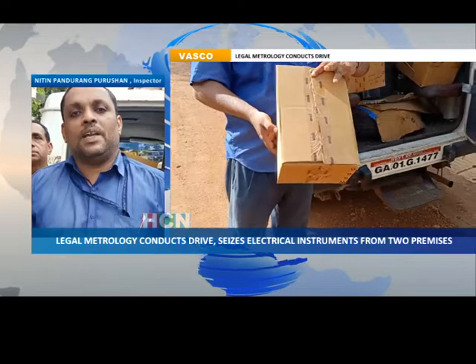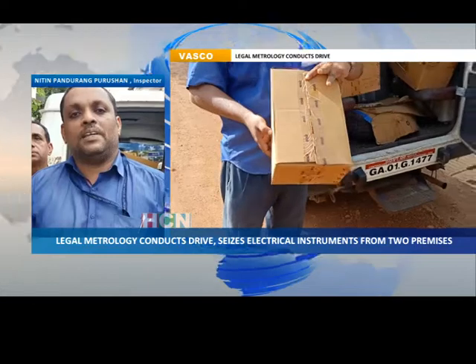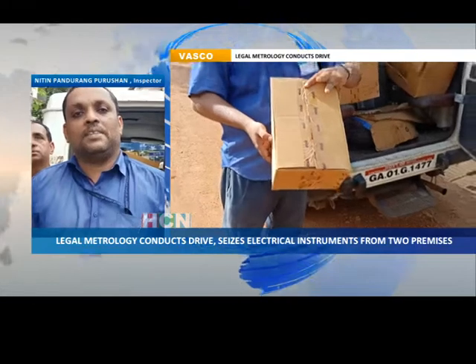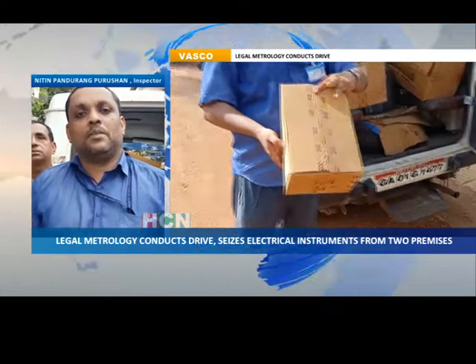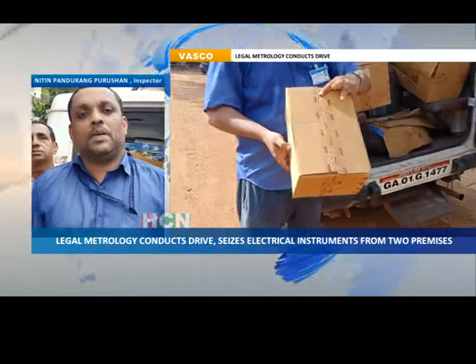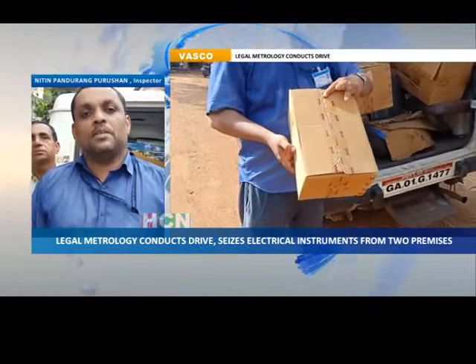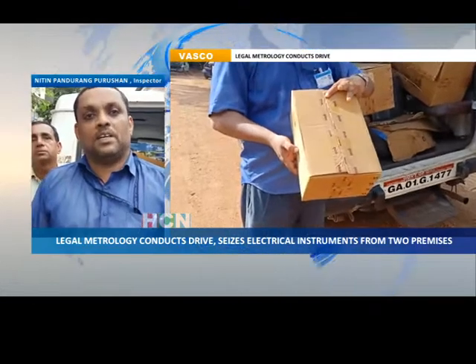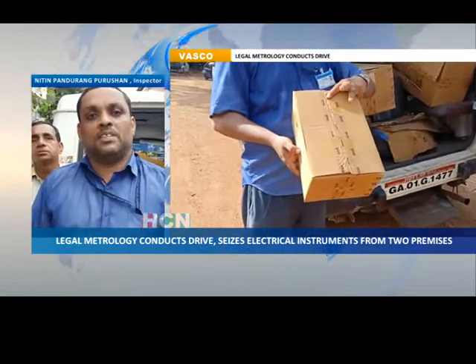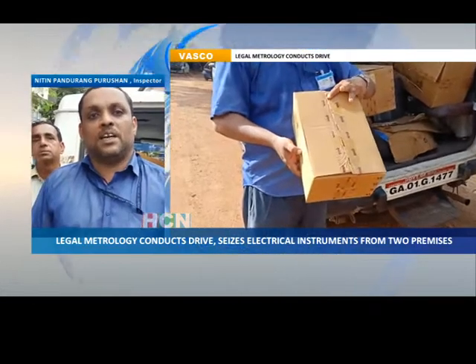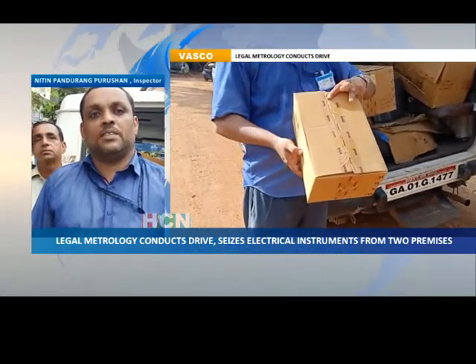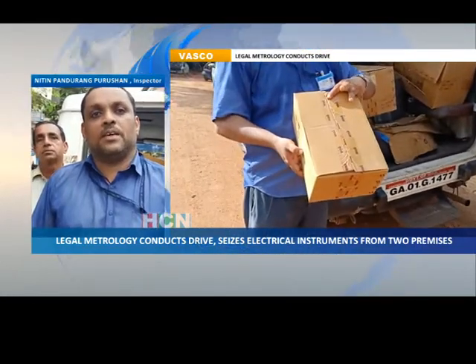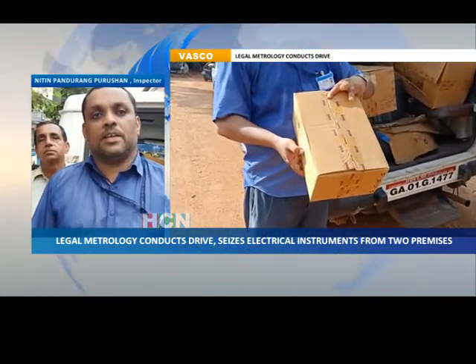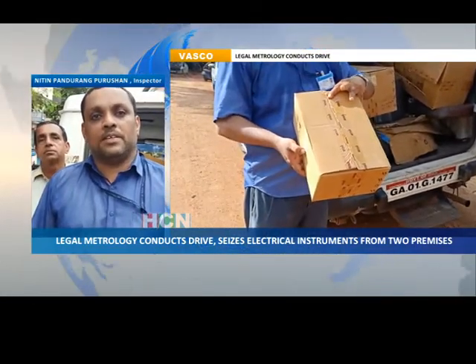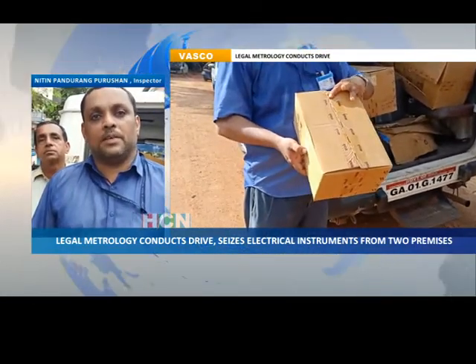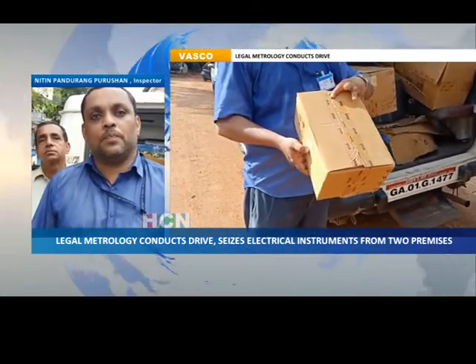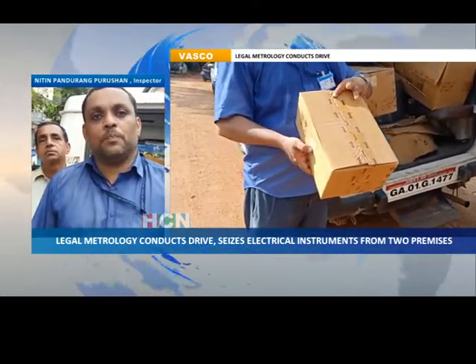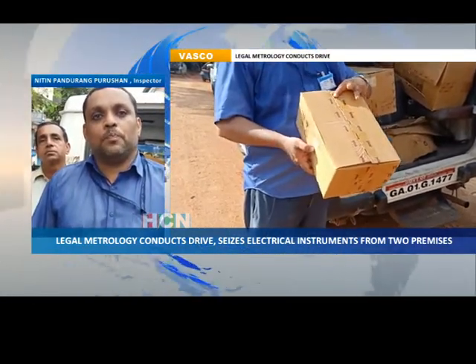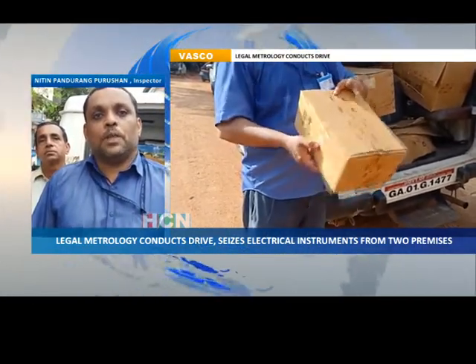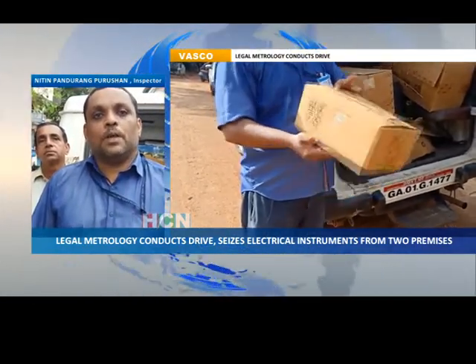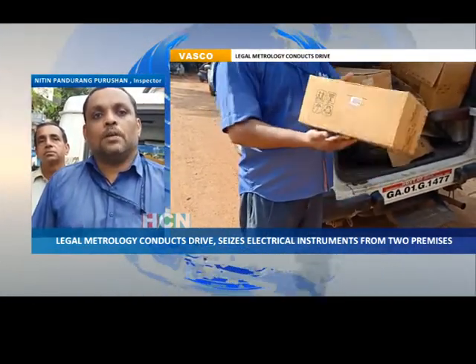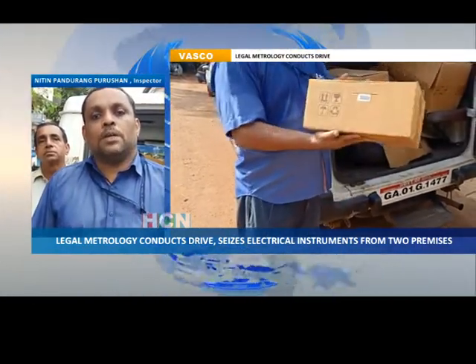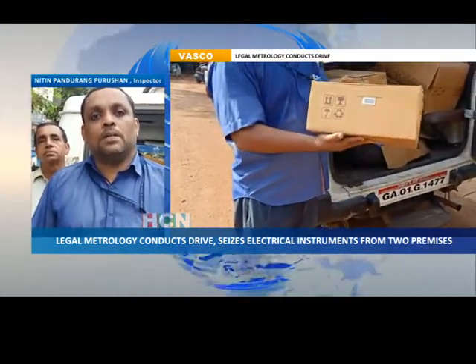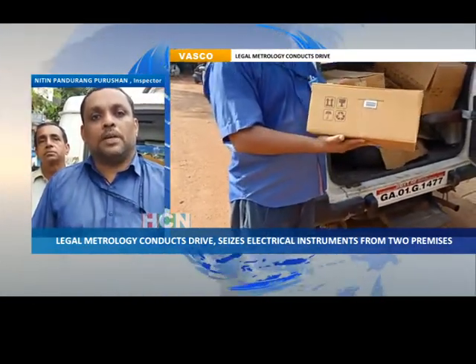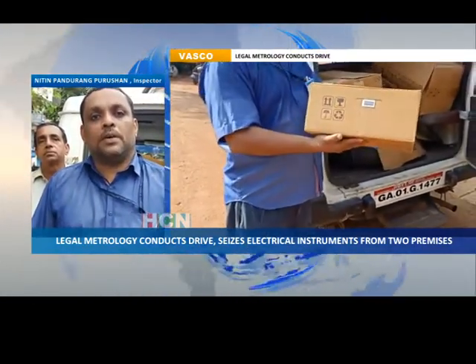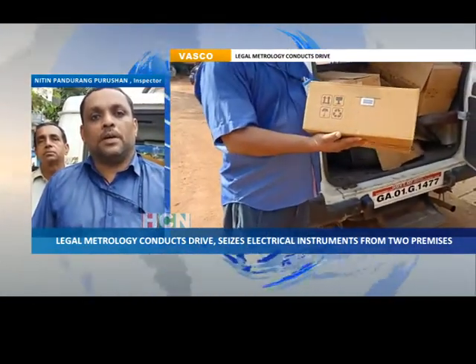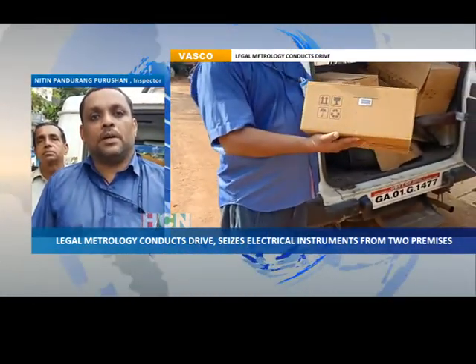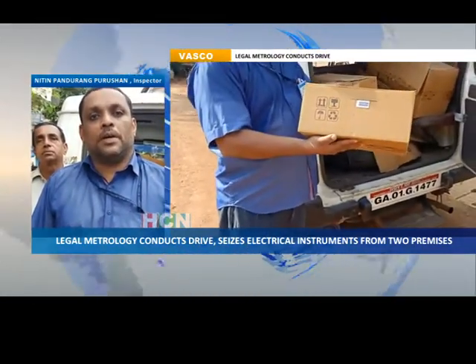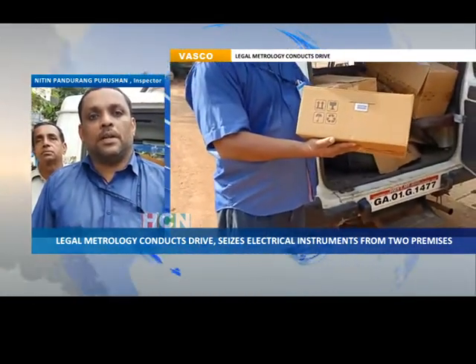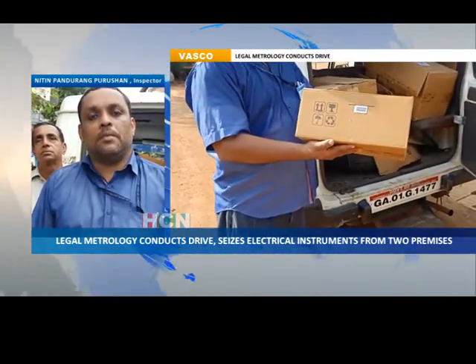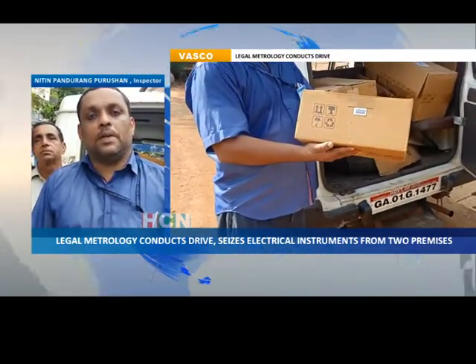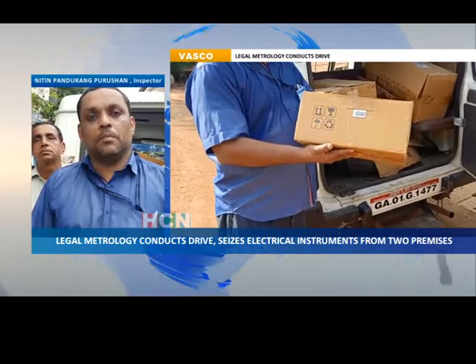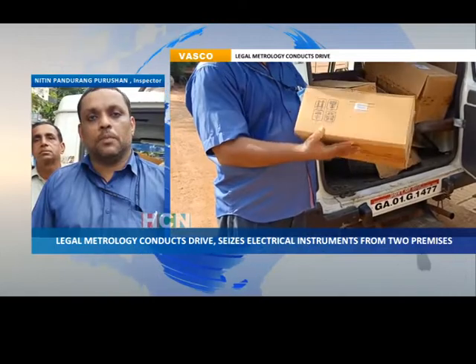Electricity meter C is called, the company is Secure India Ltd.